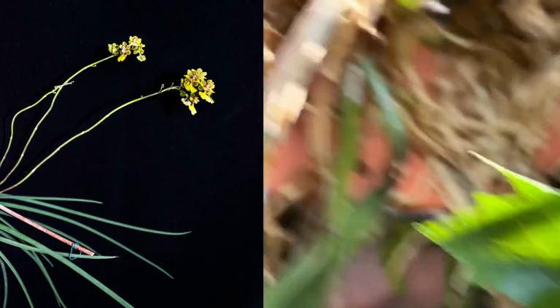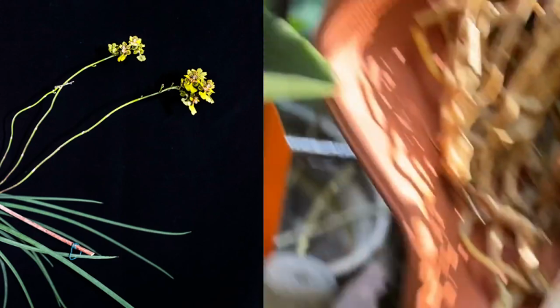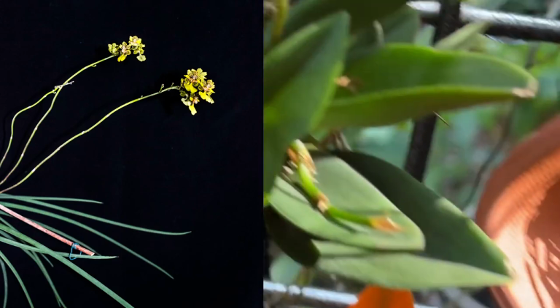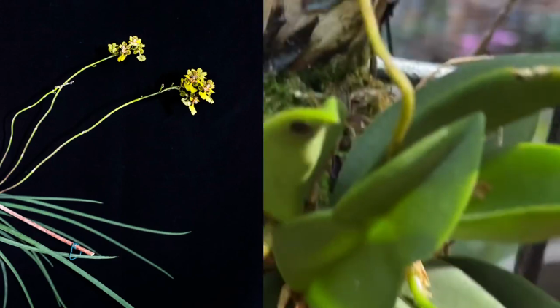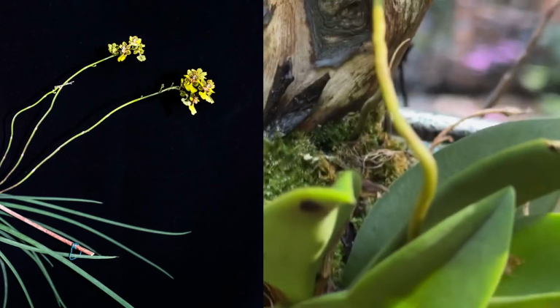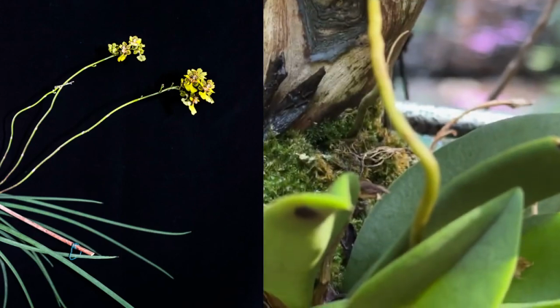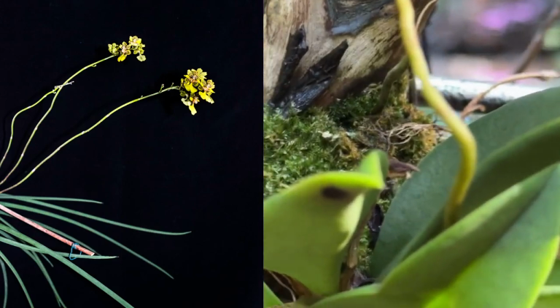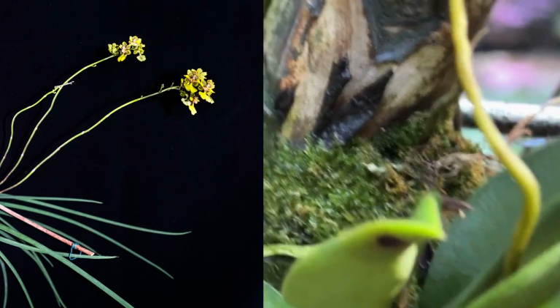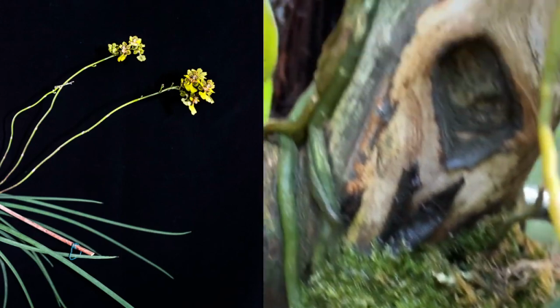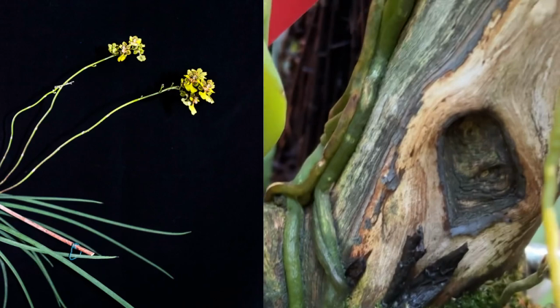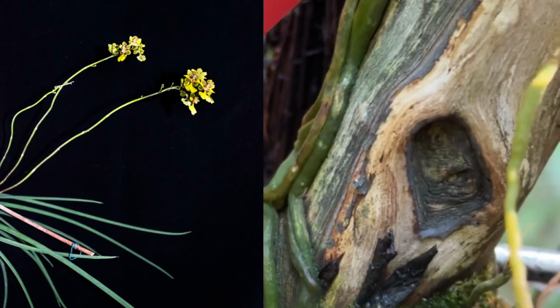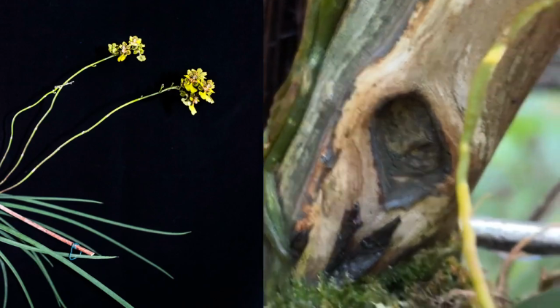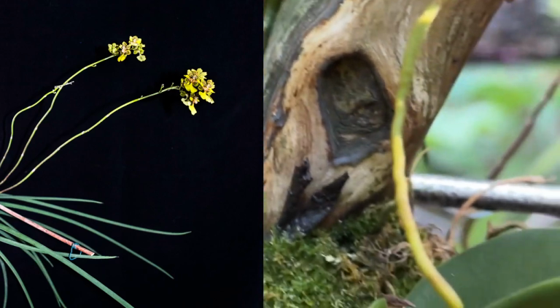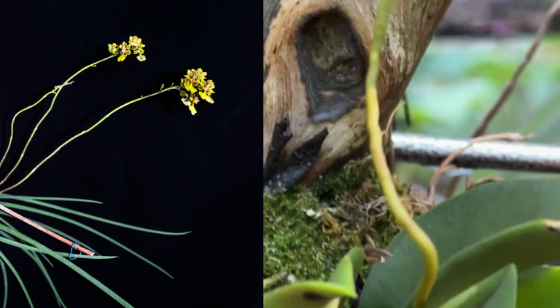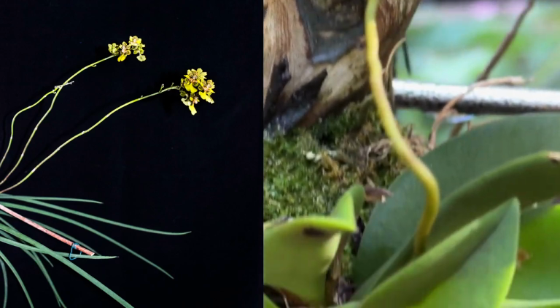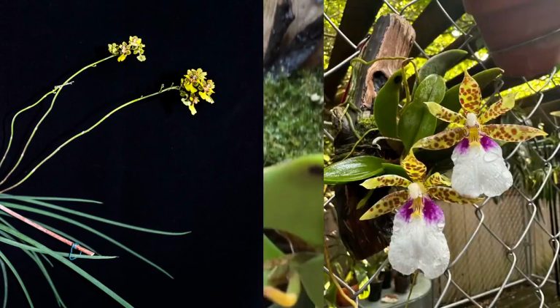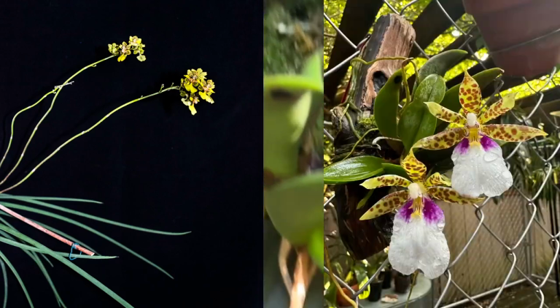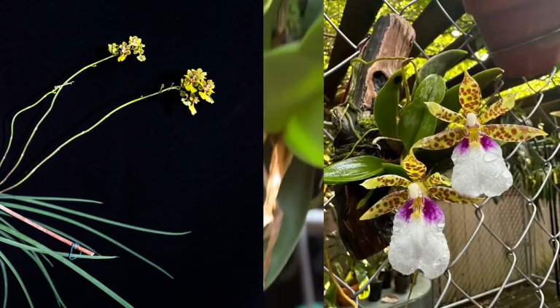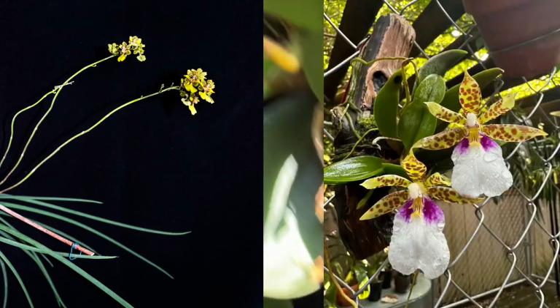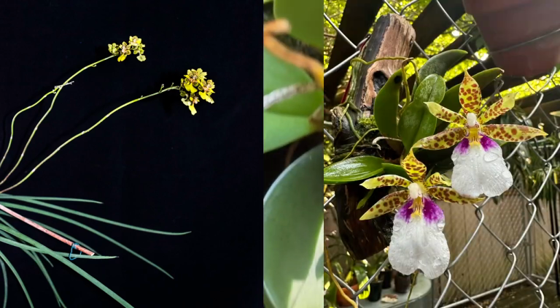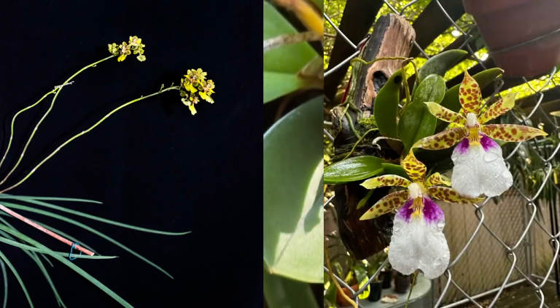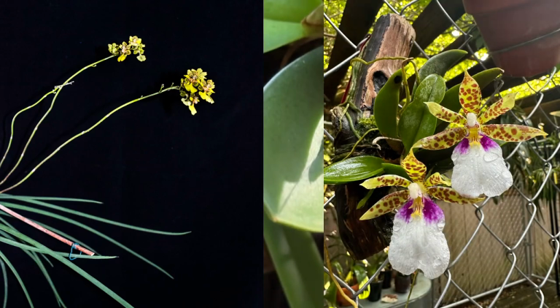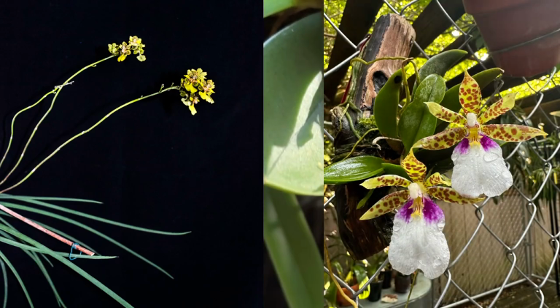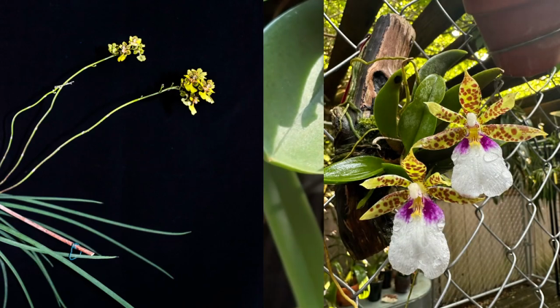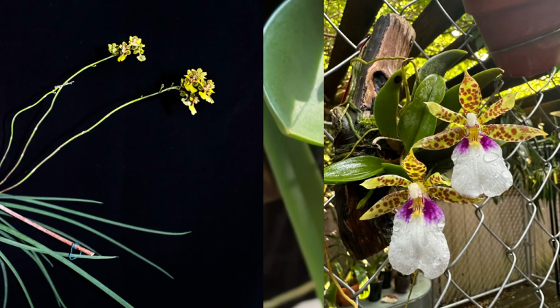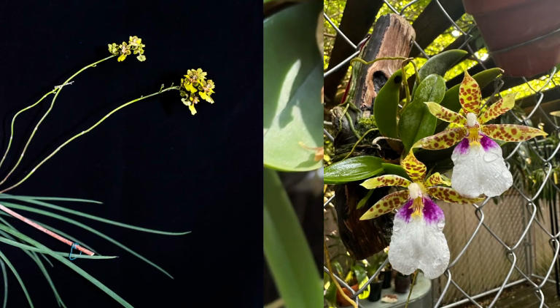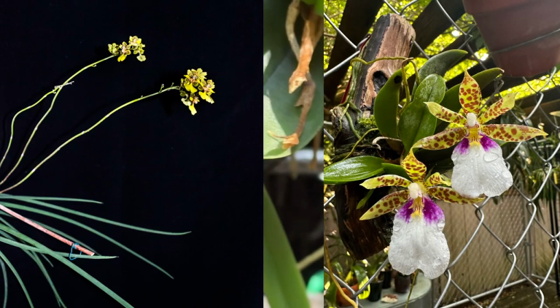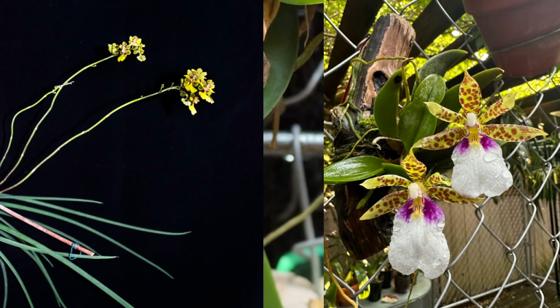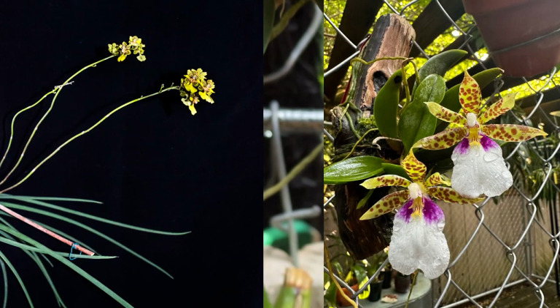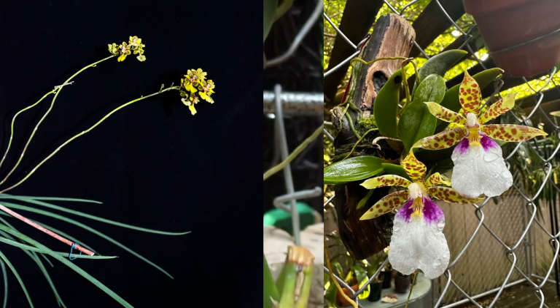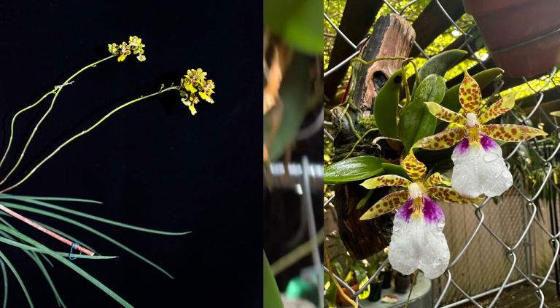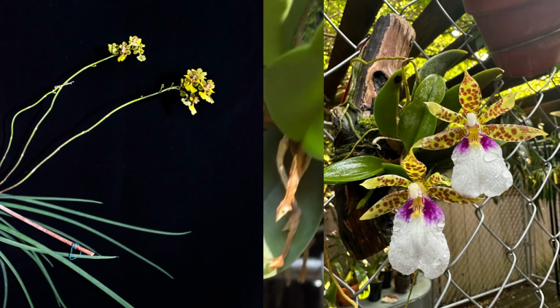Here is my trichocentrum togrenum, and that one just burned.